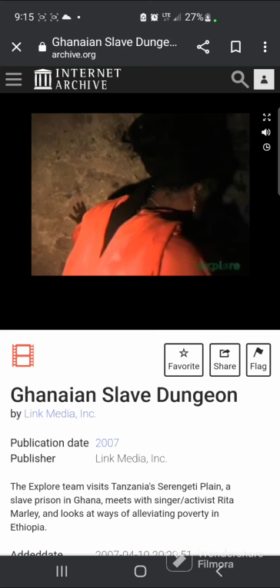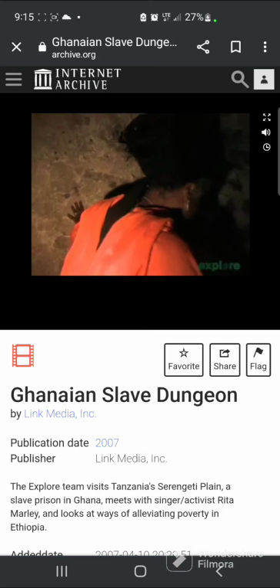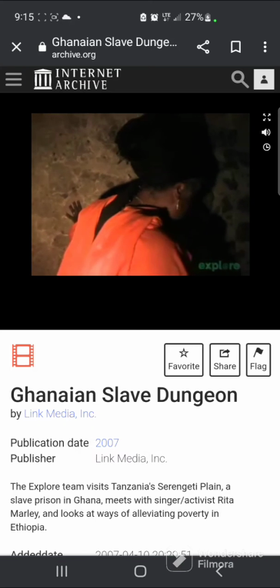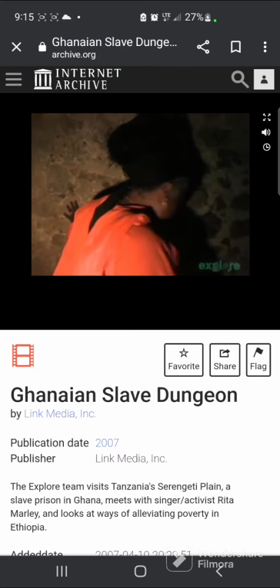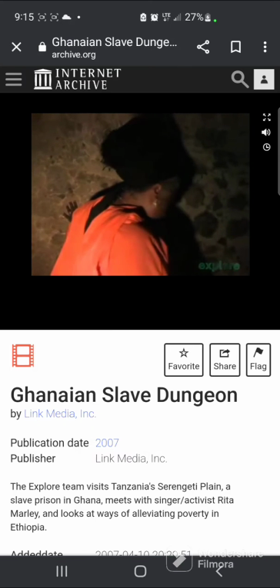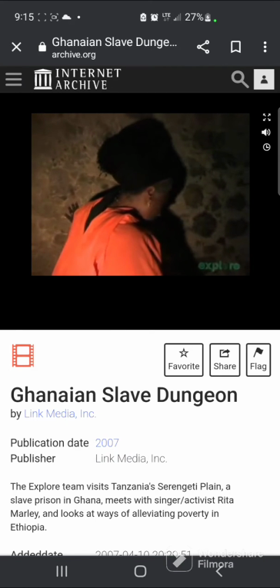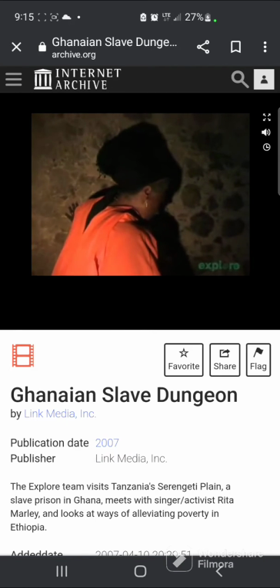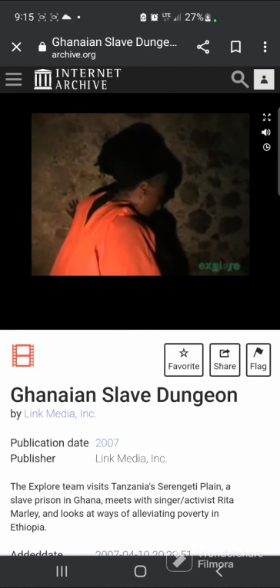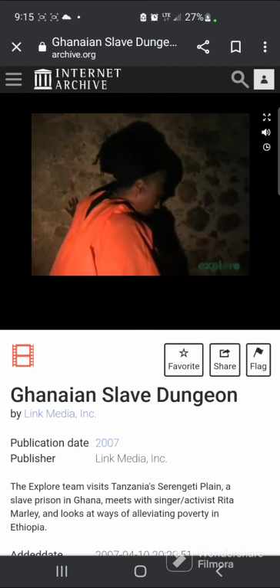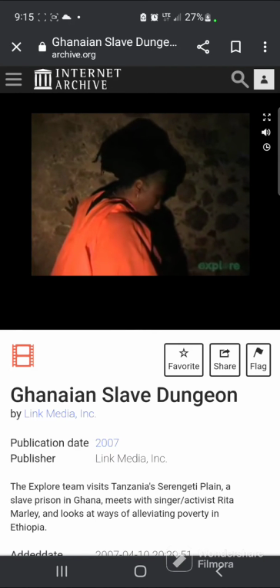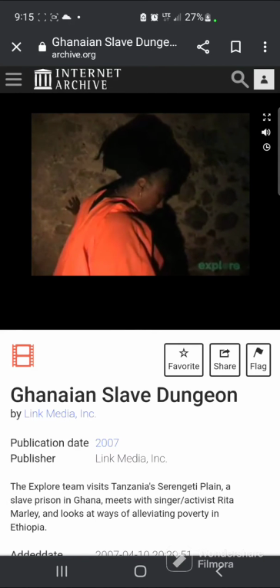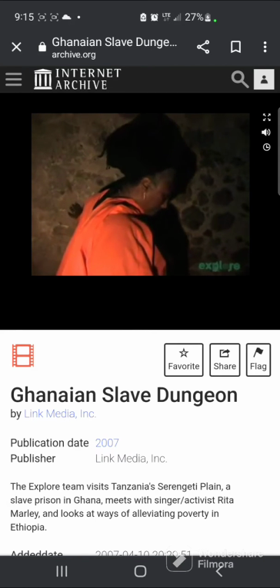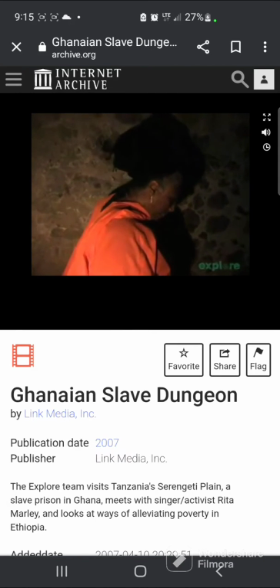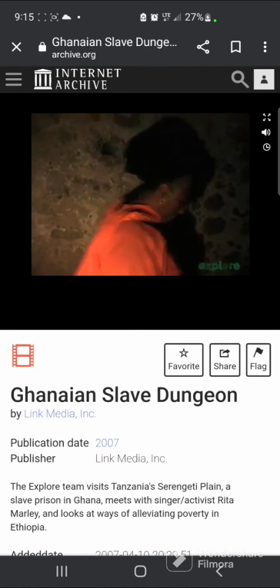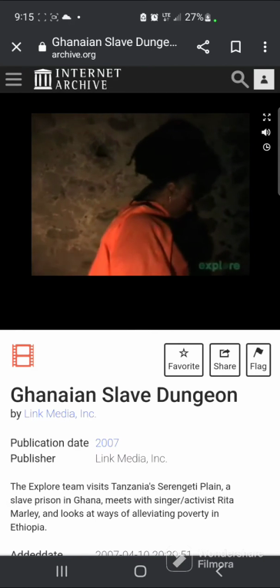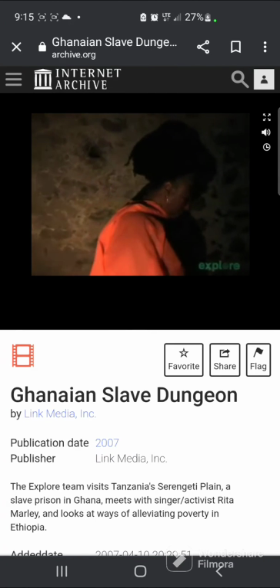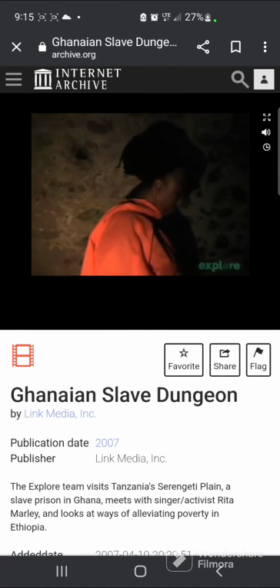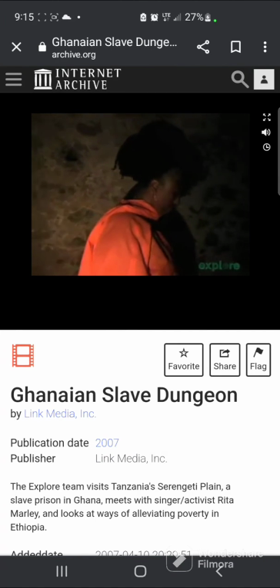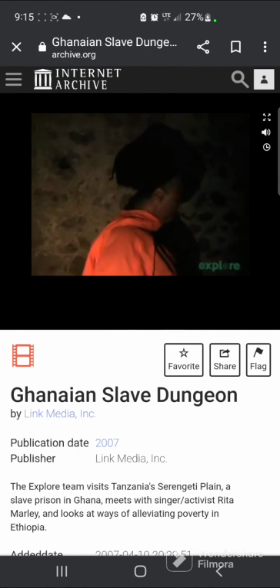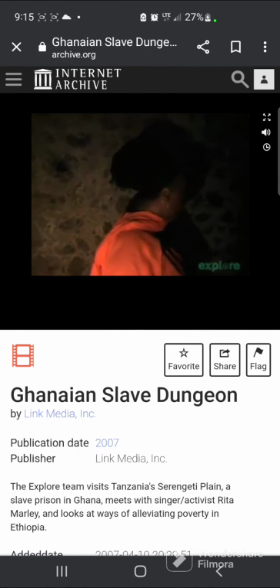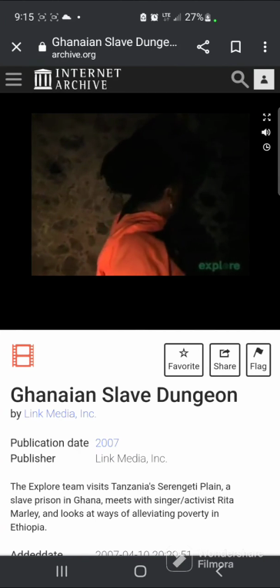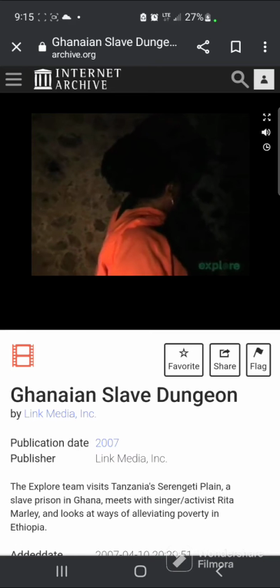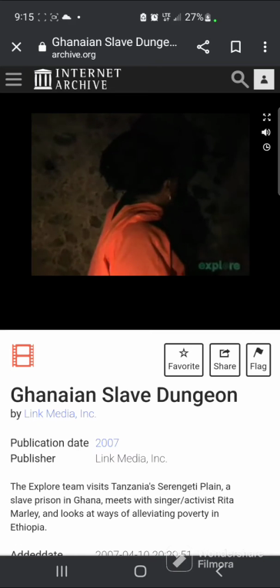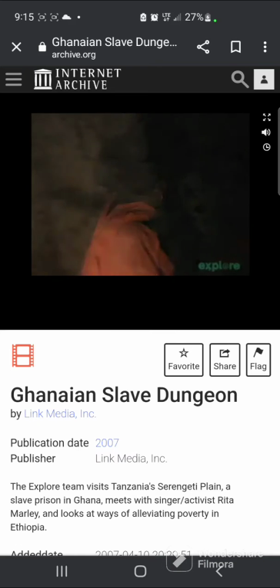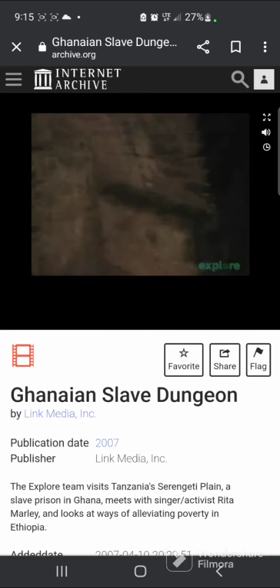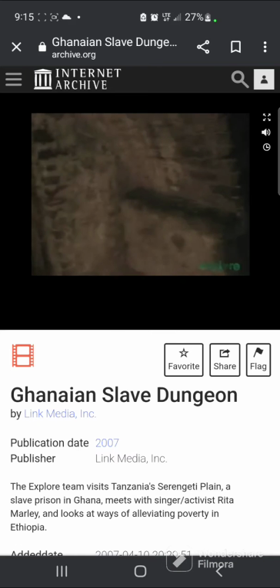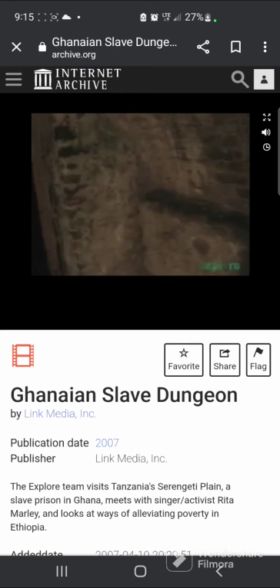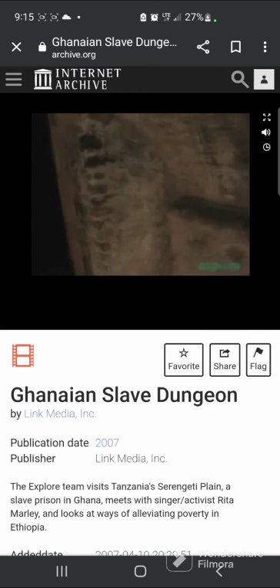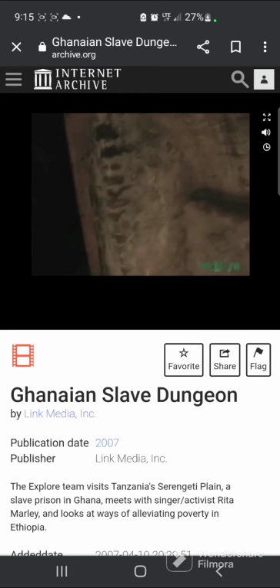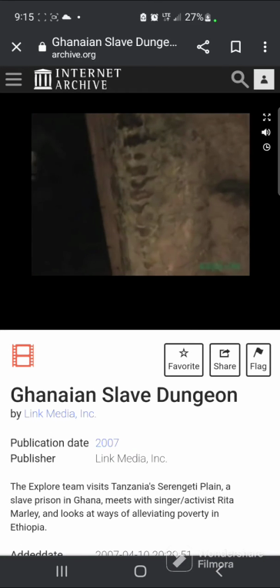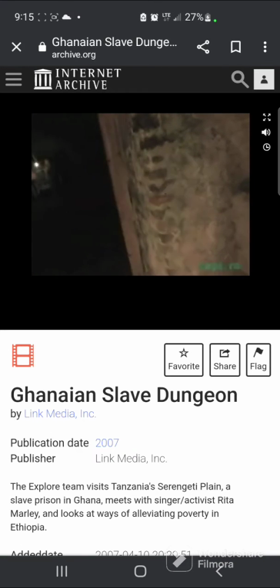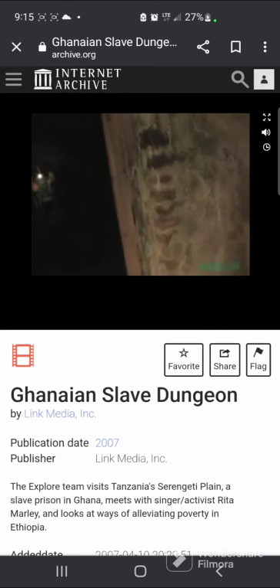We went to the room where the women would go, which was on the other side of the fort, and it was the same conditions.